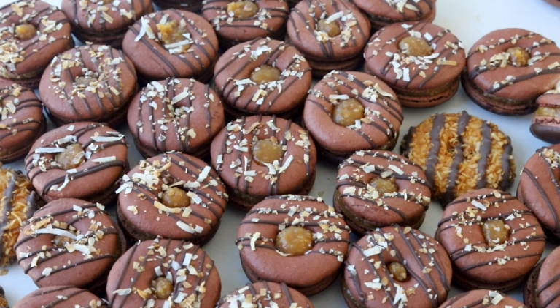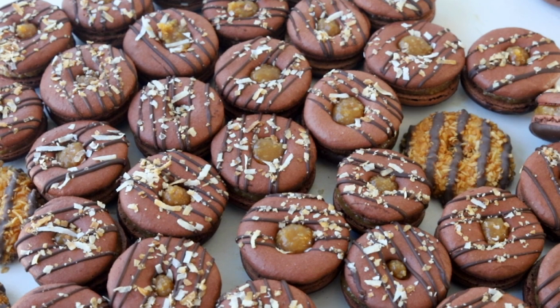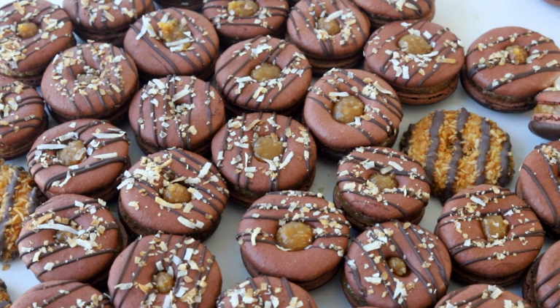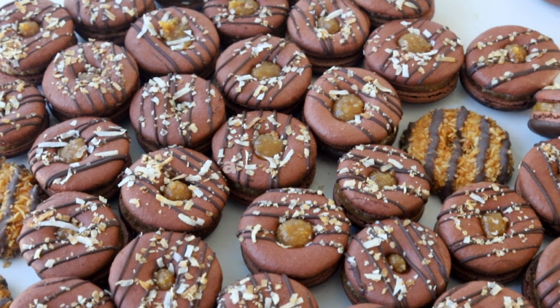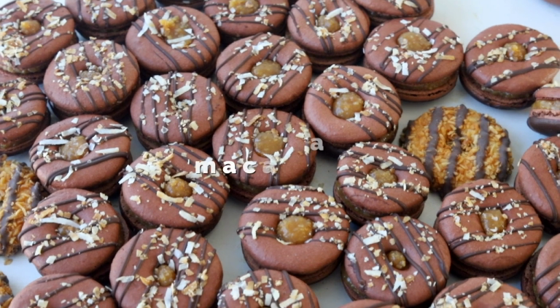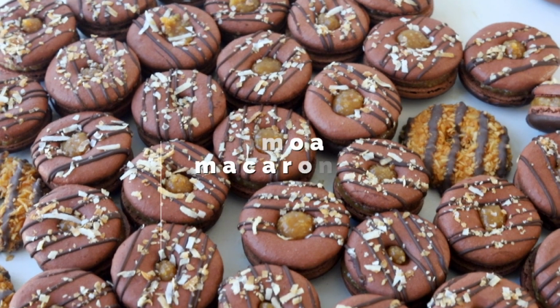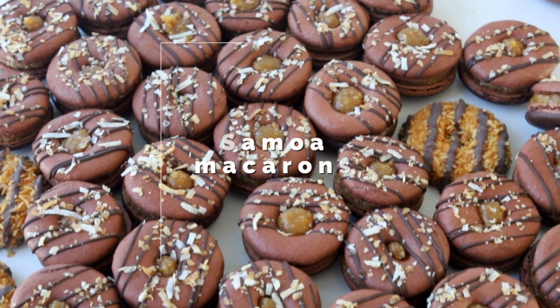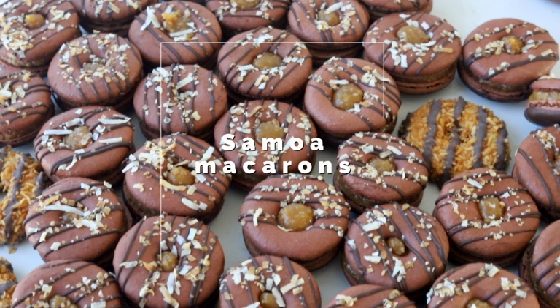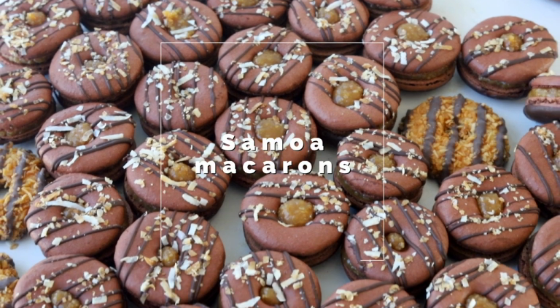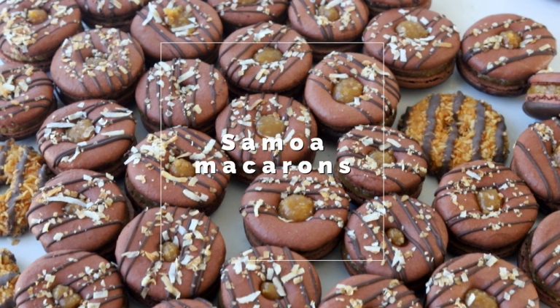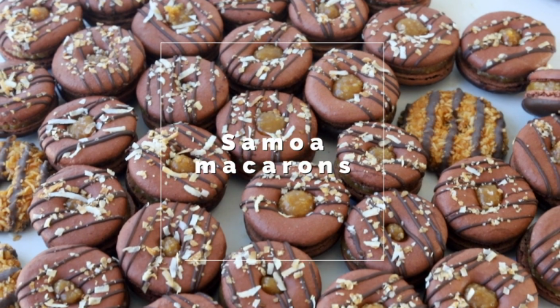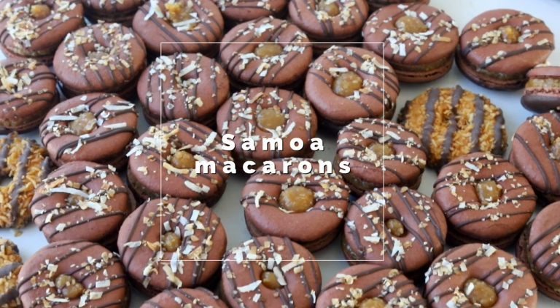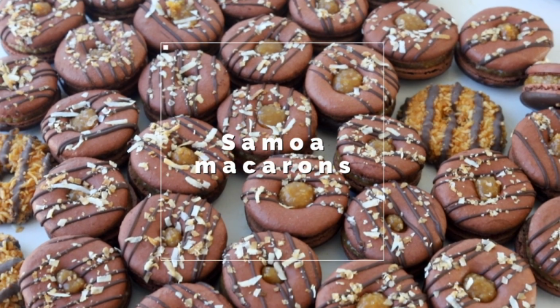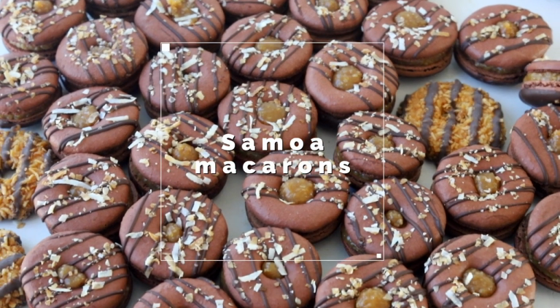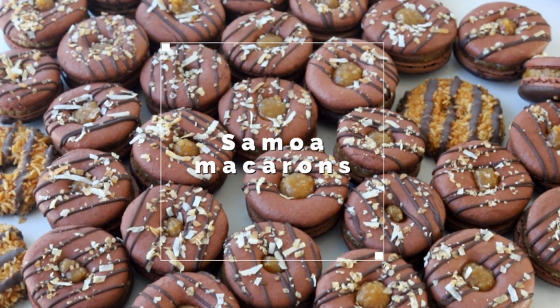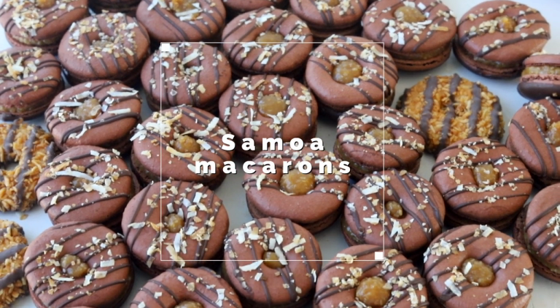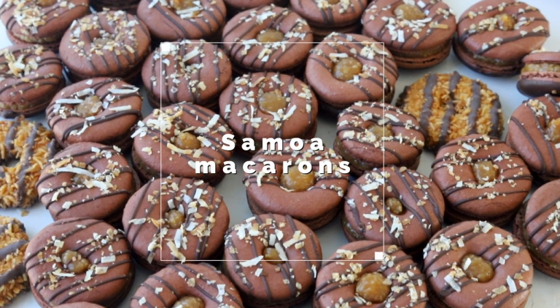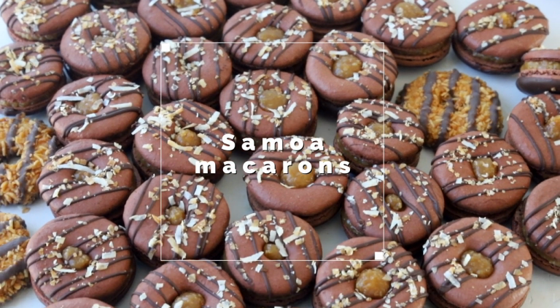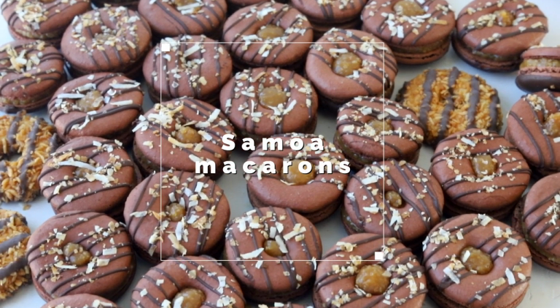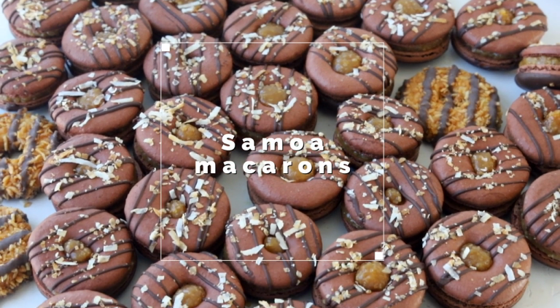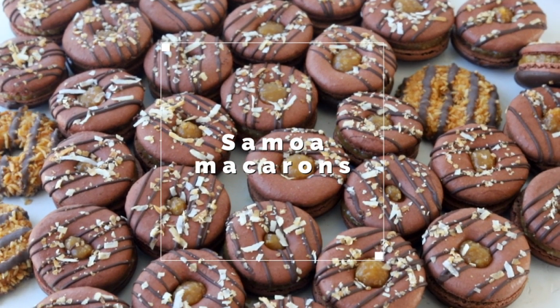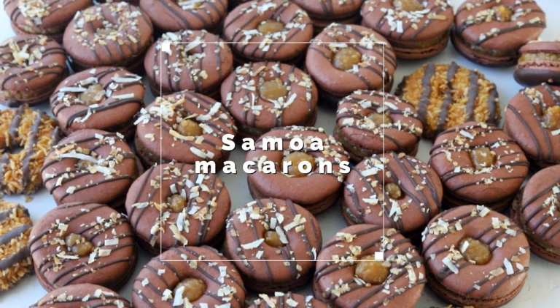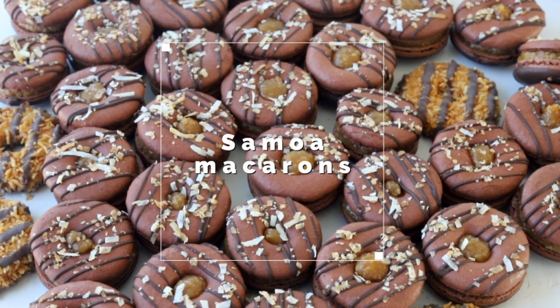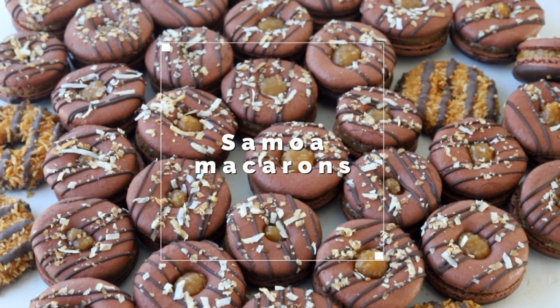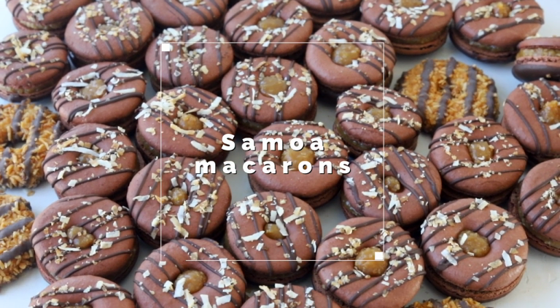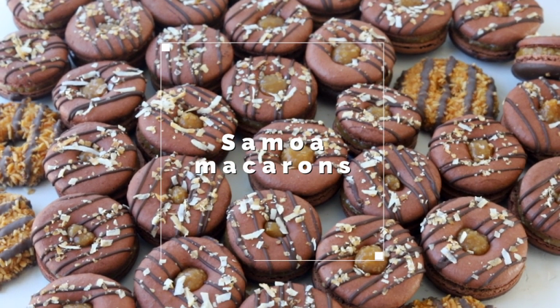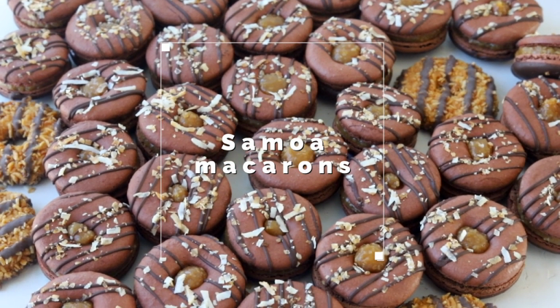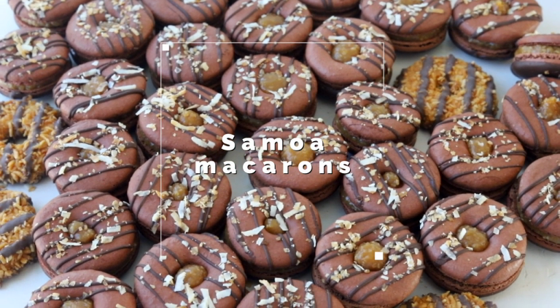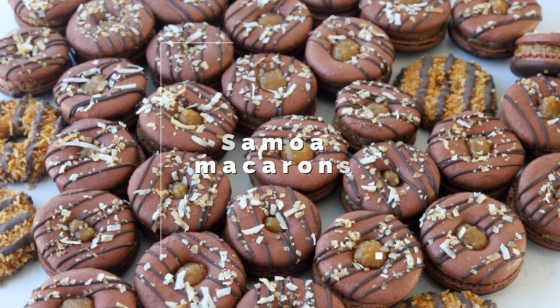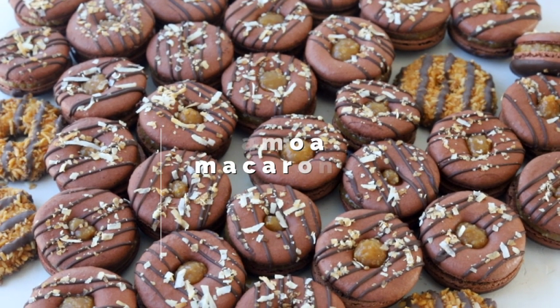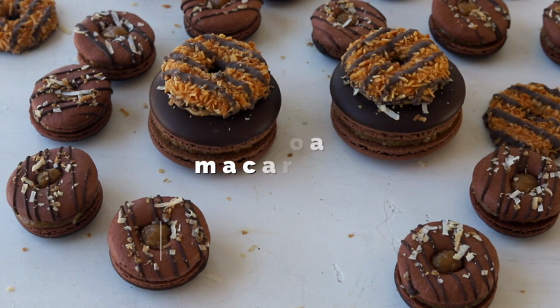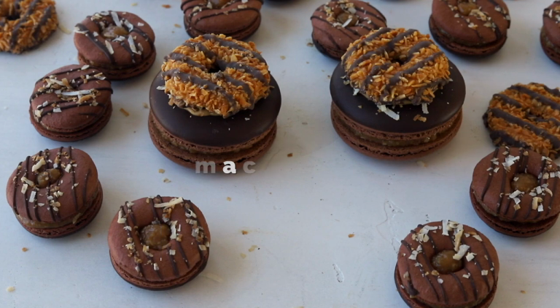Hello friends! Today we're making Samoa macarons, inspired by Samoa cookies from the Girl Scouts.